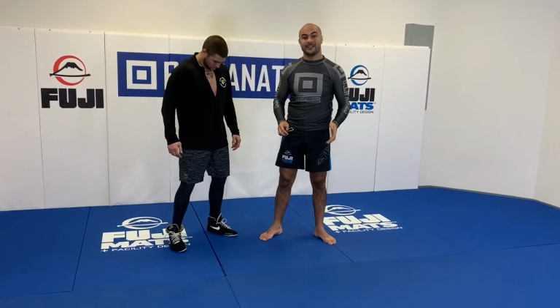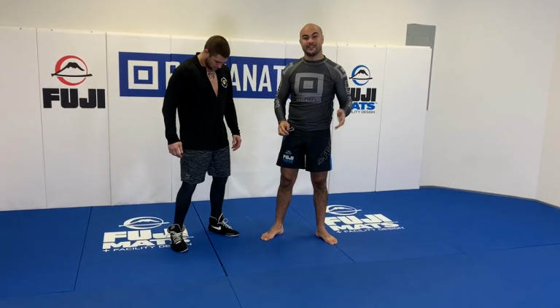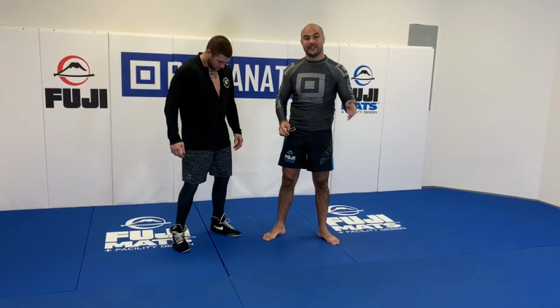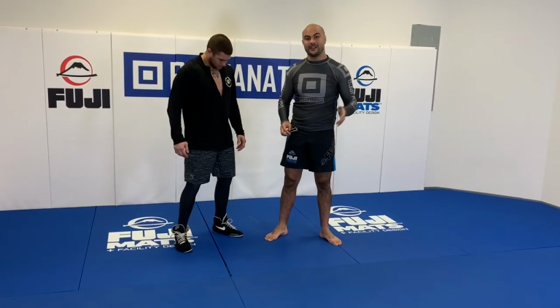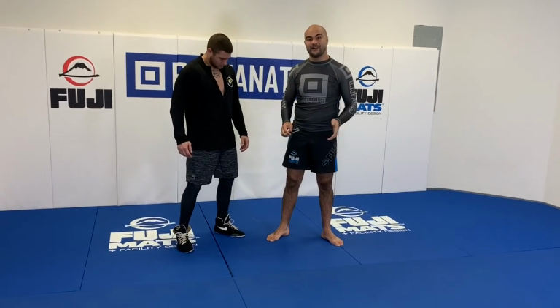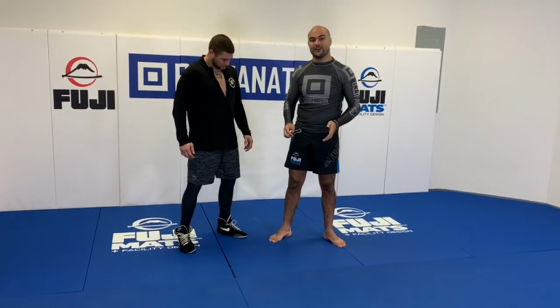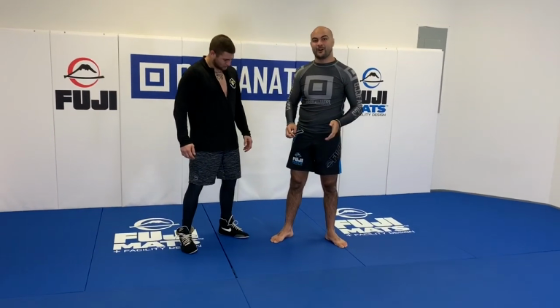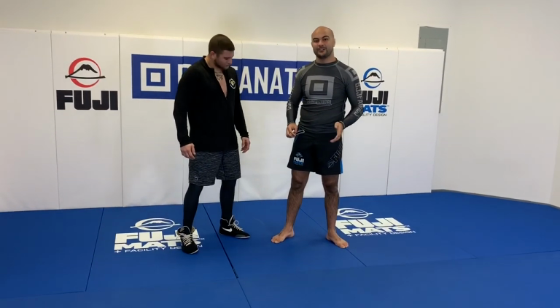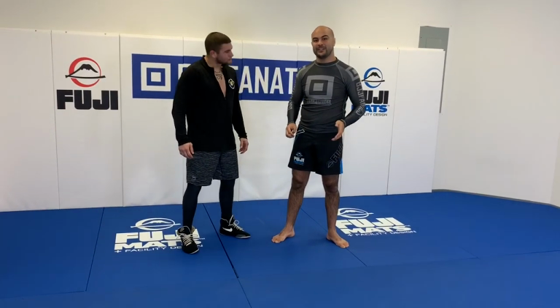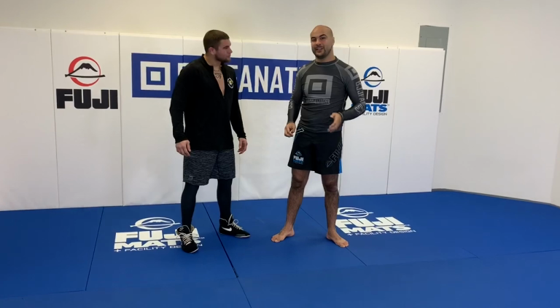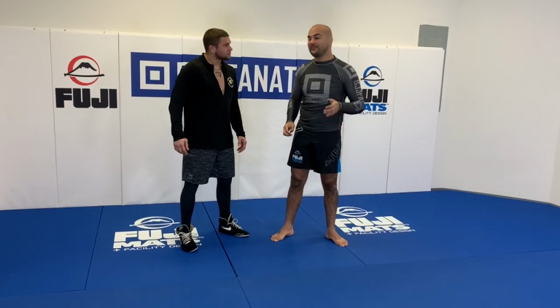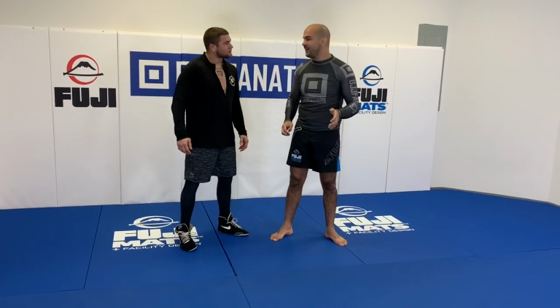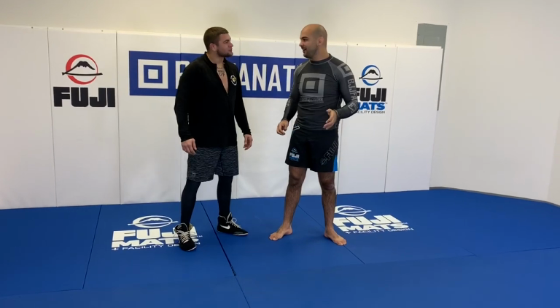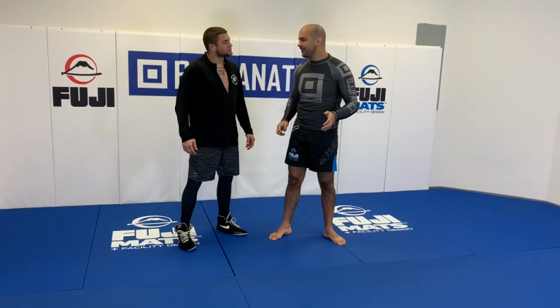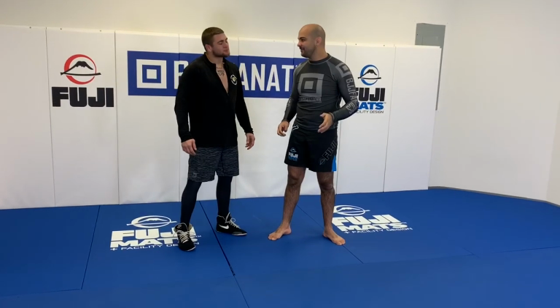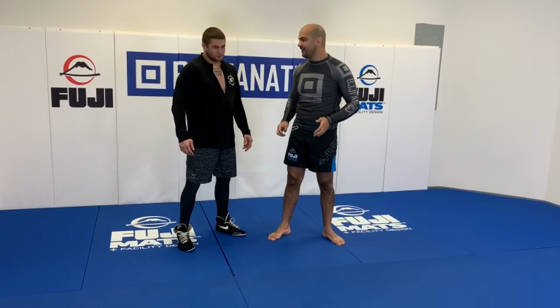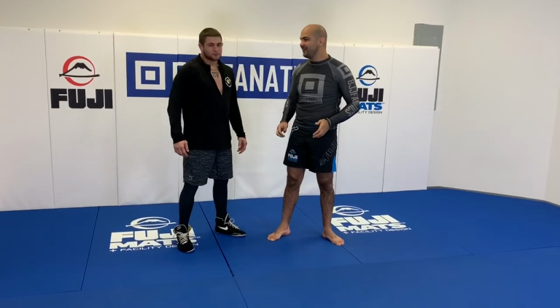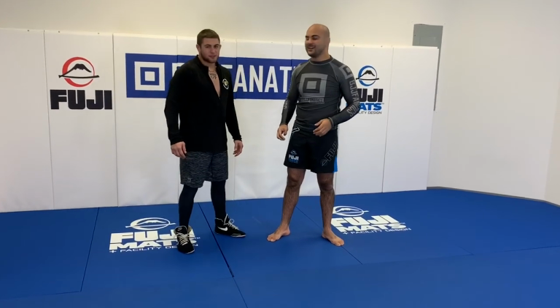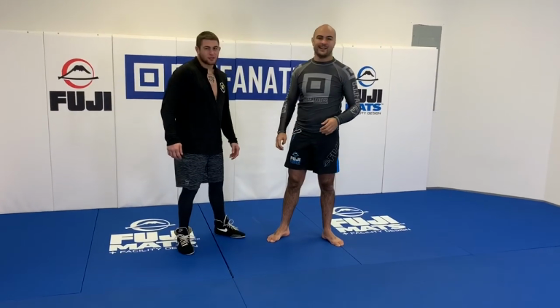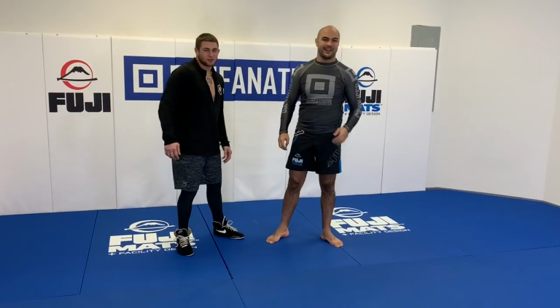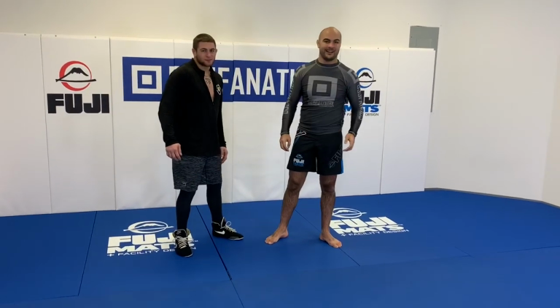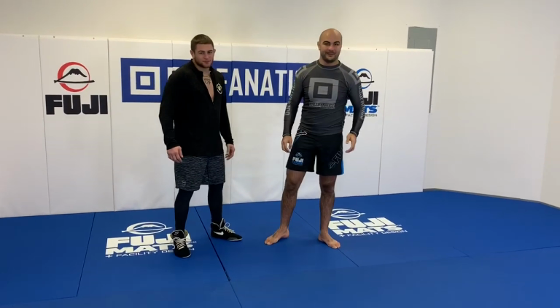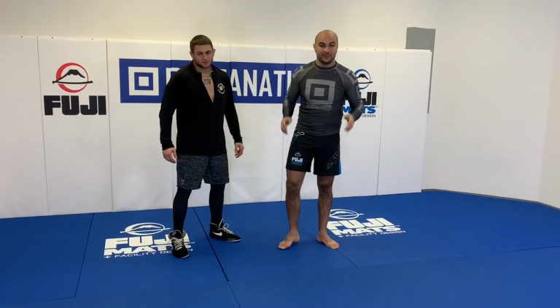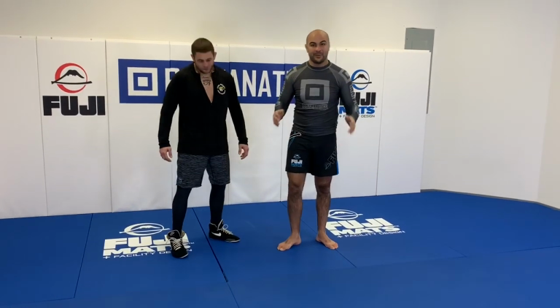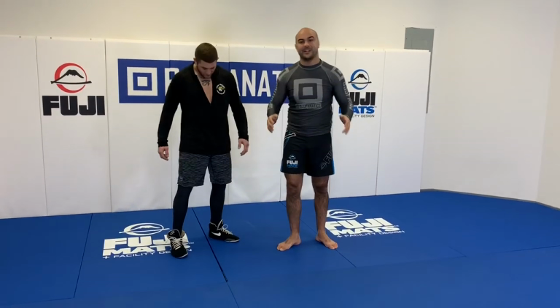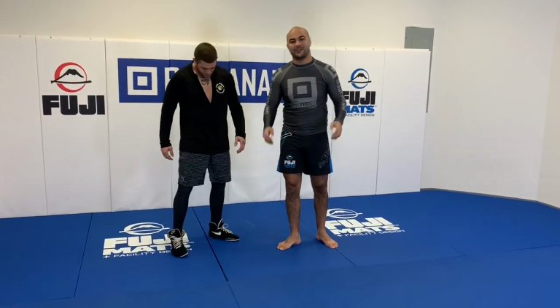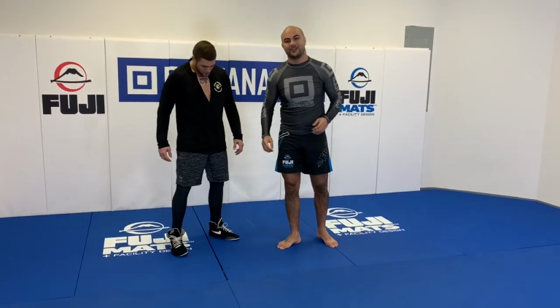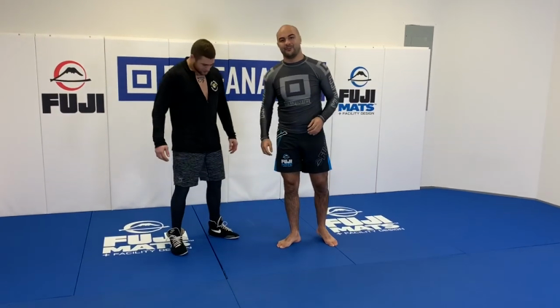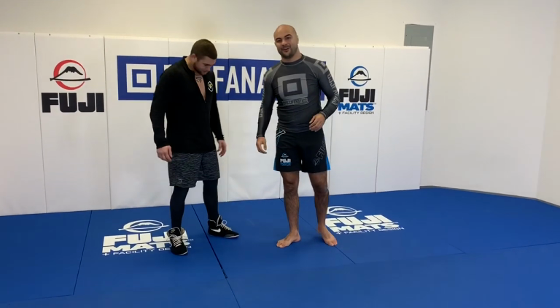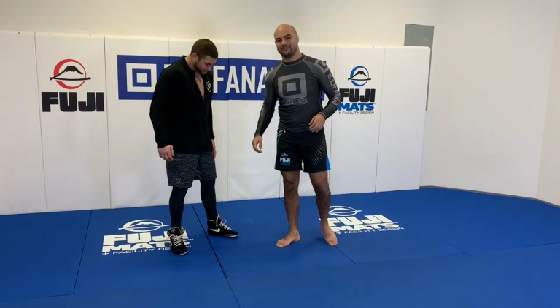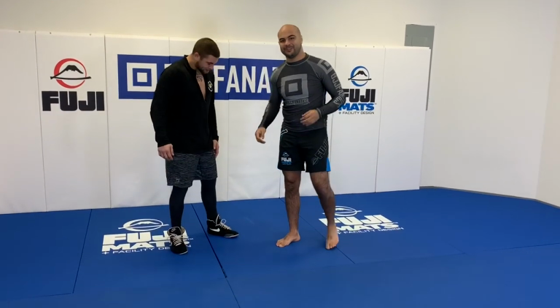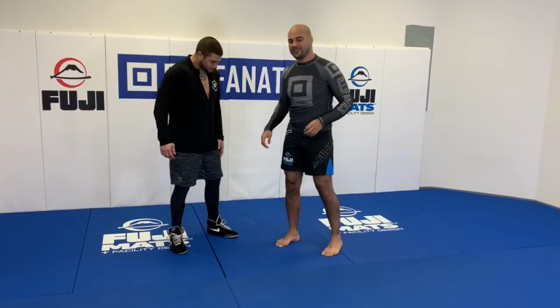It's a takedown that he calls the left headlock. And I'm super excited to learn from him. Let's do it.